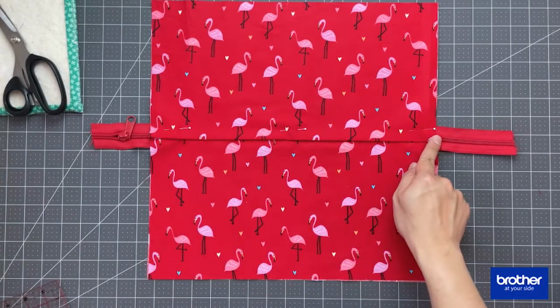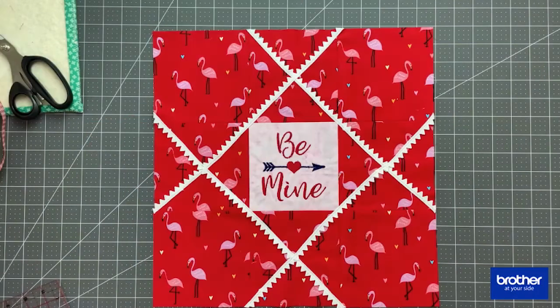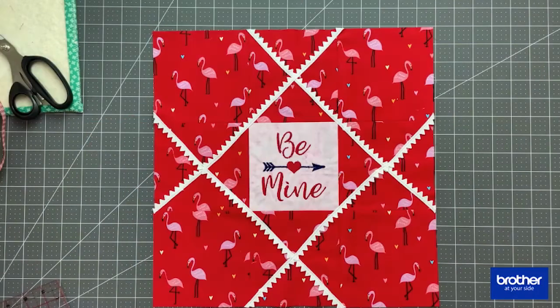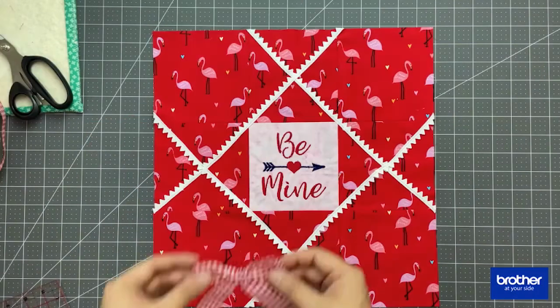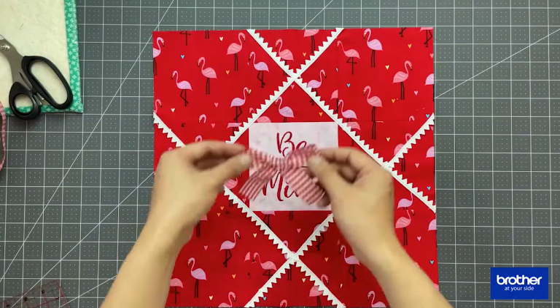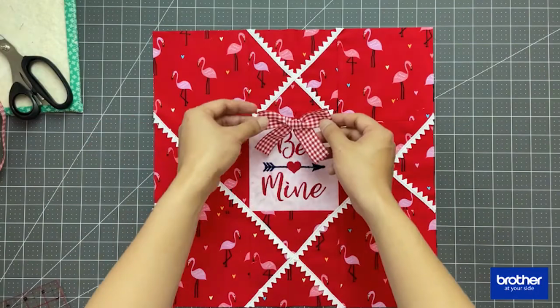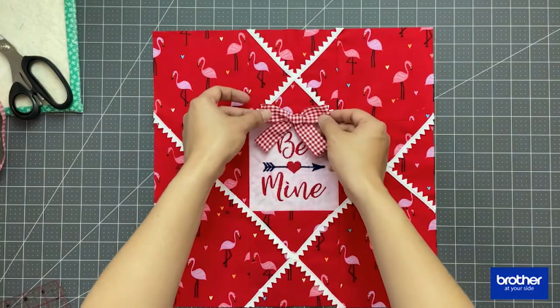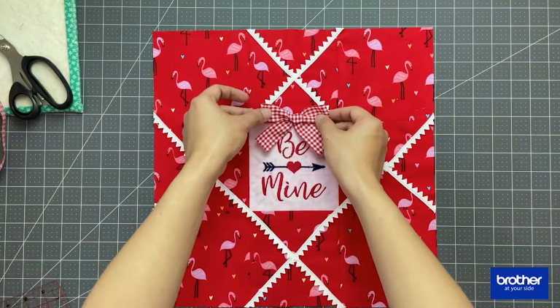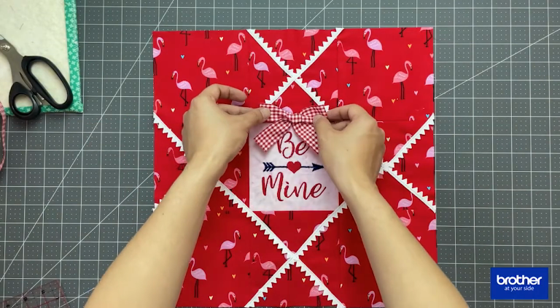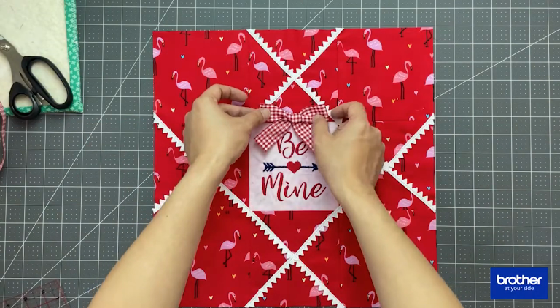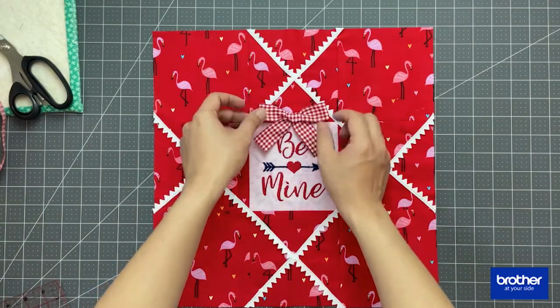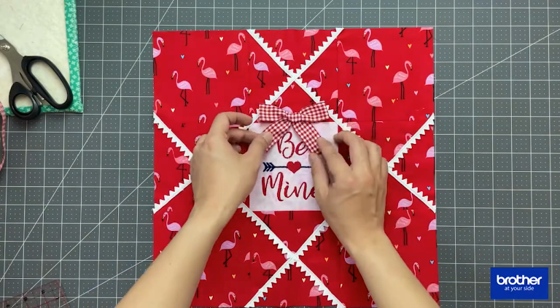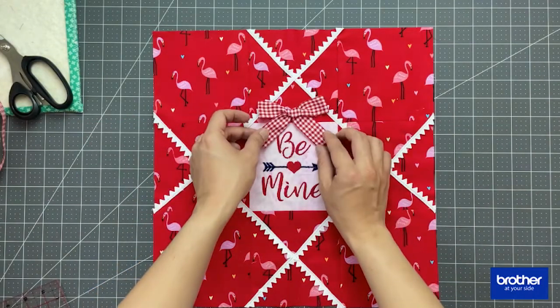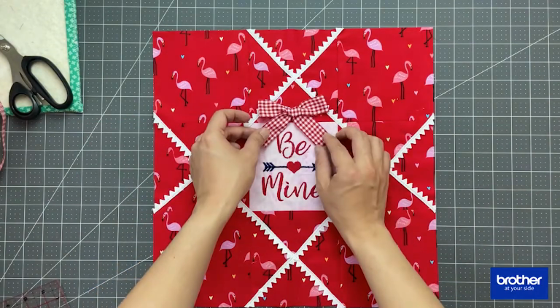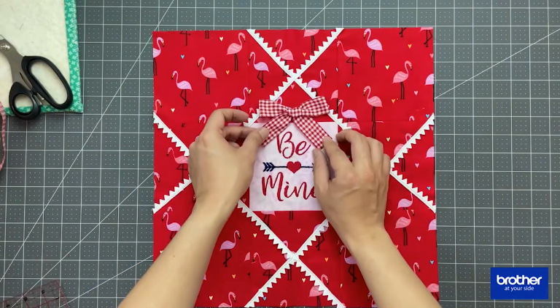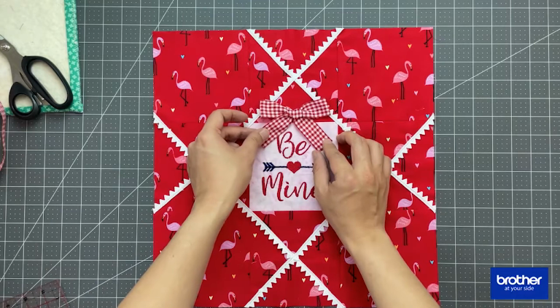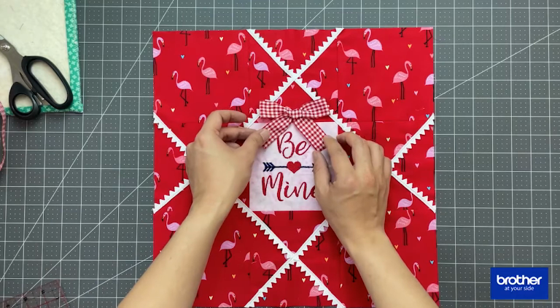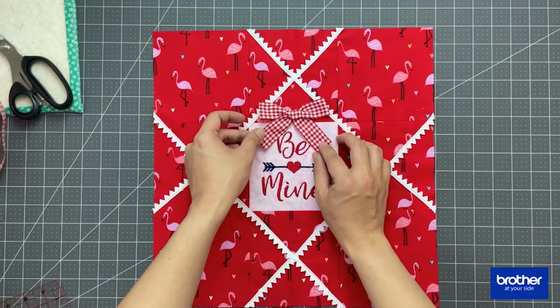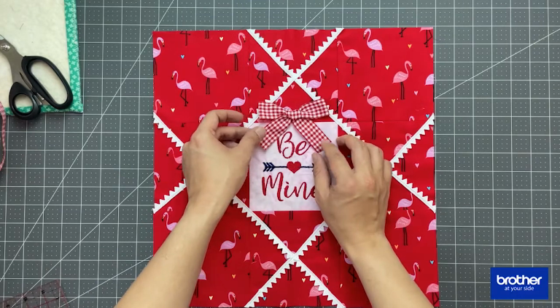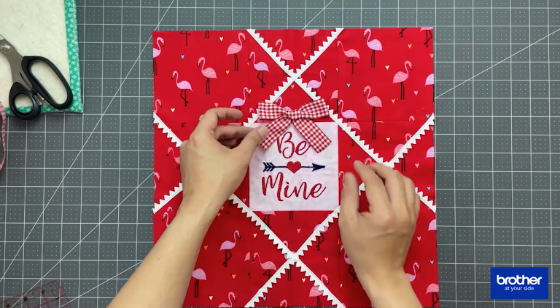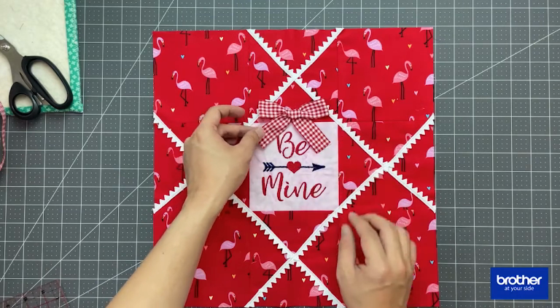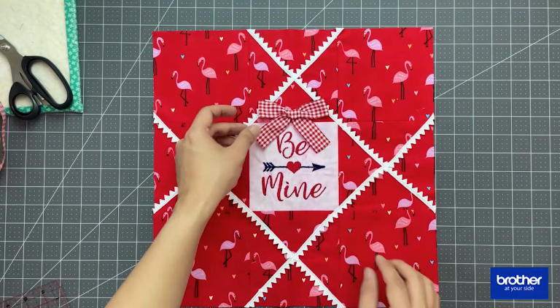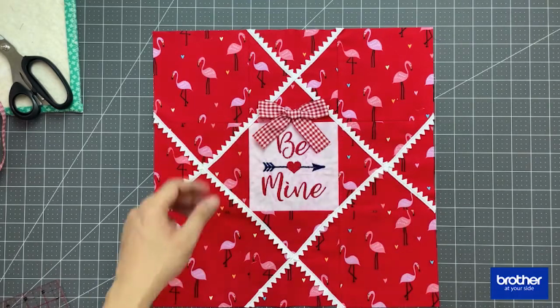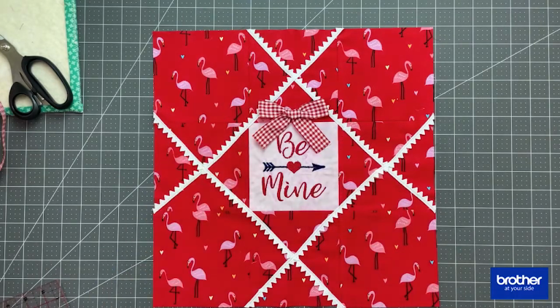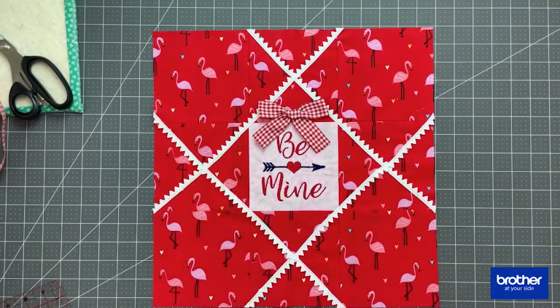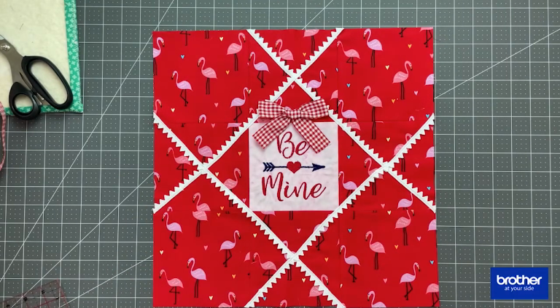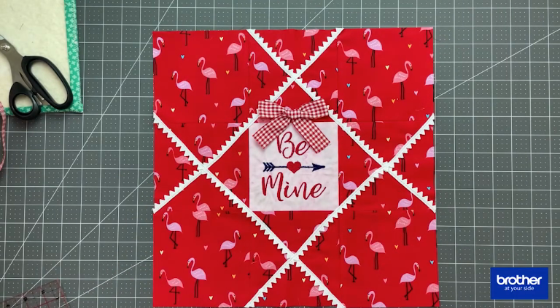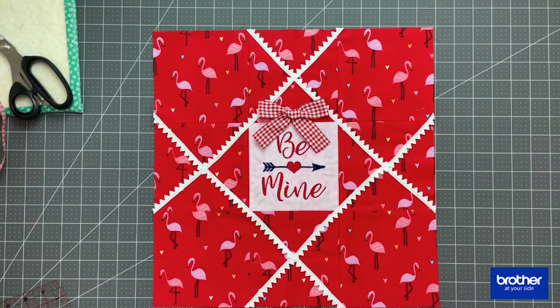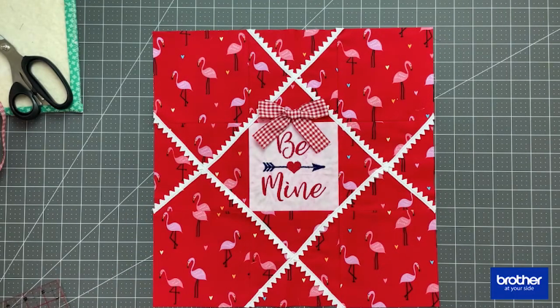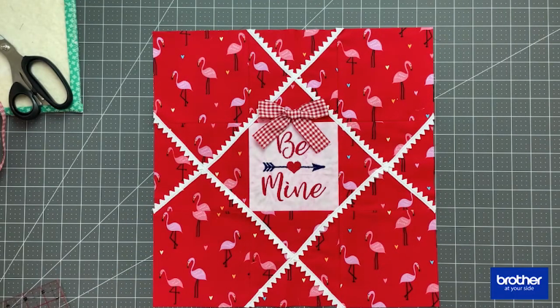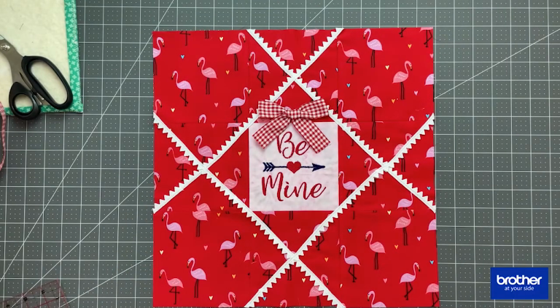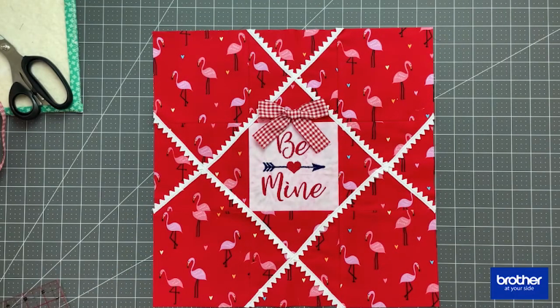For additional embellishment, I have sewn a ribbon right on top of my embroidered piece.